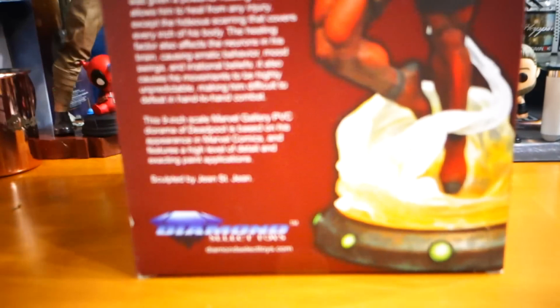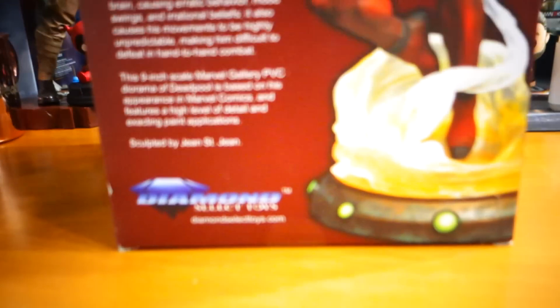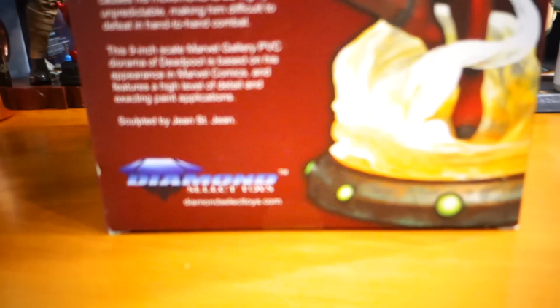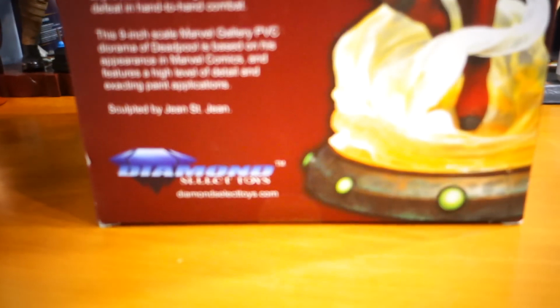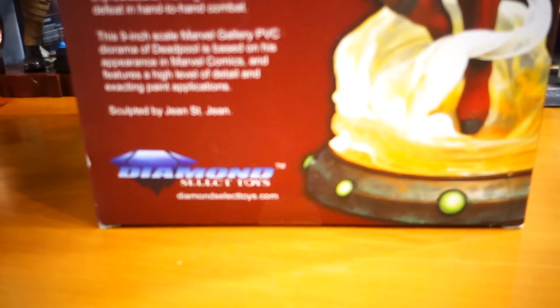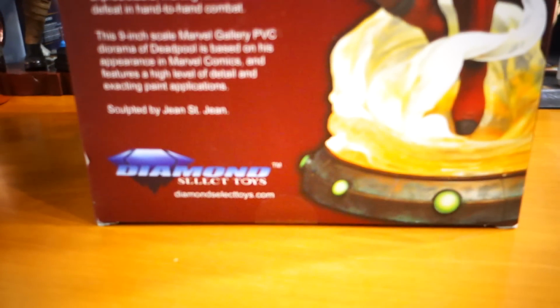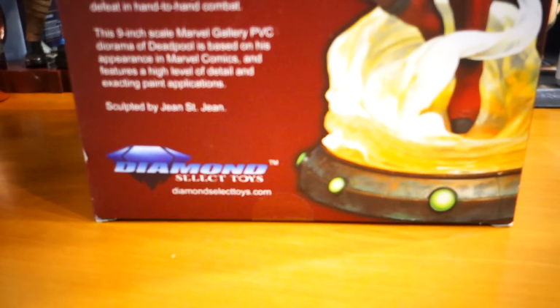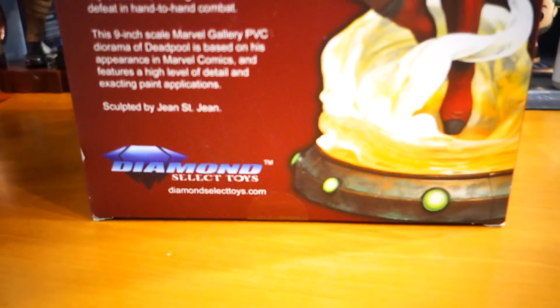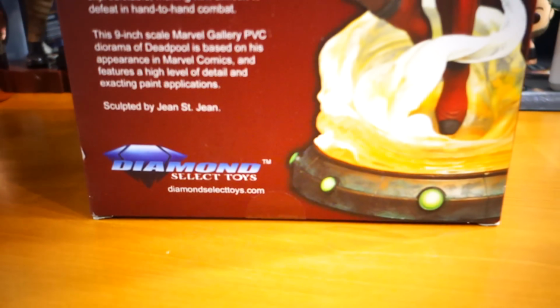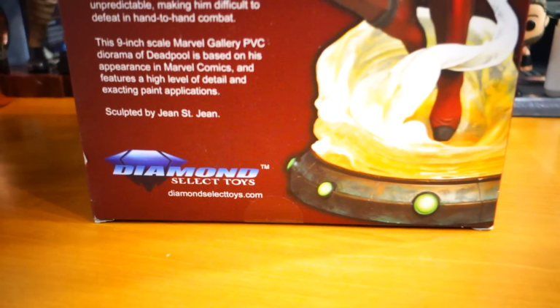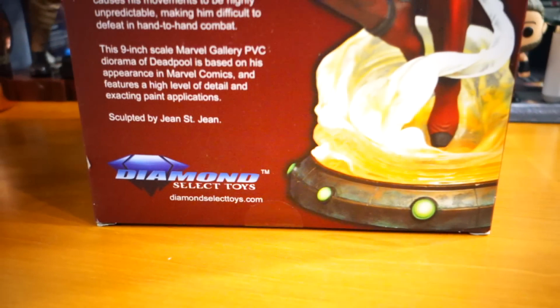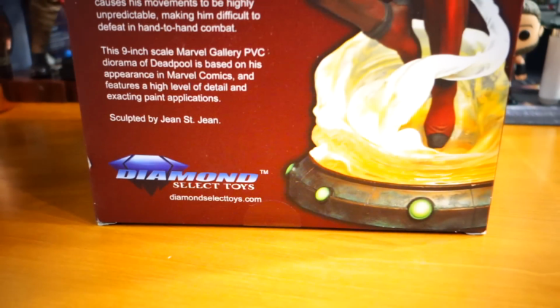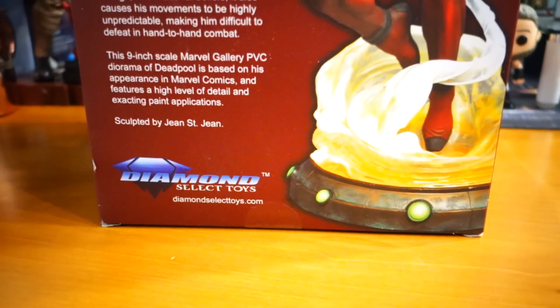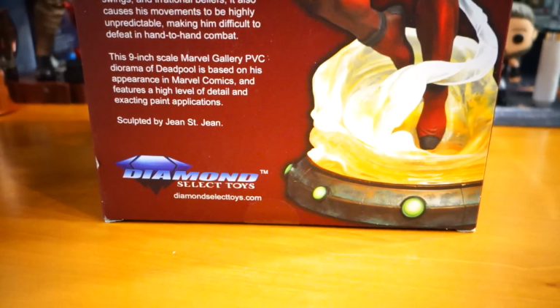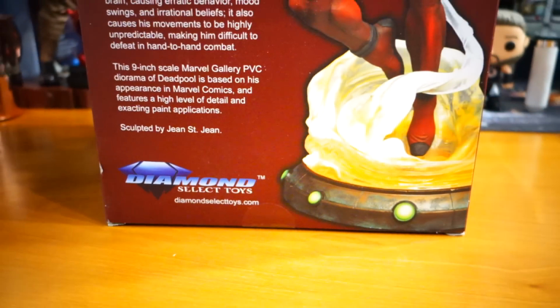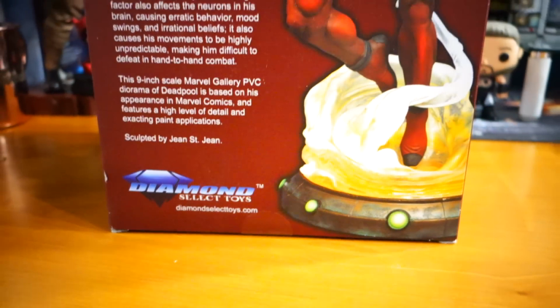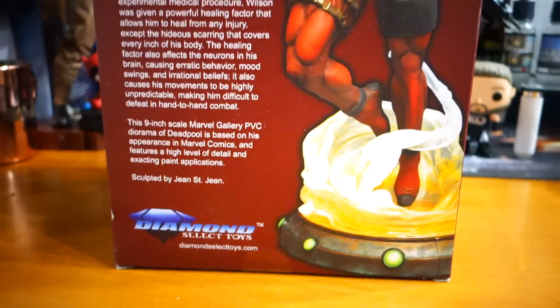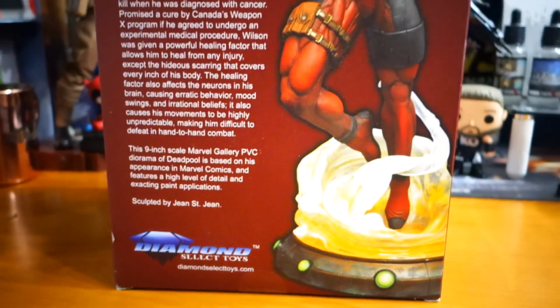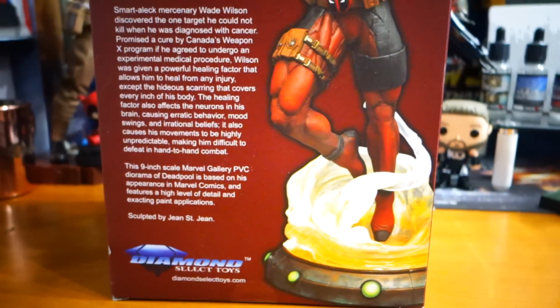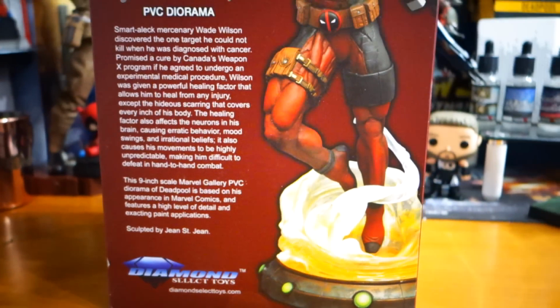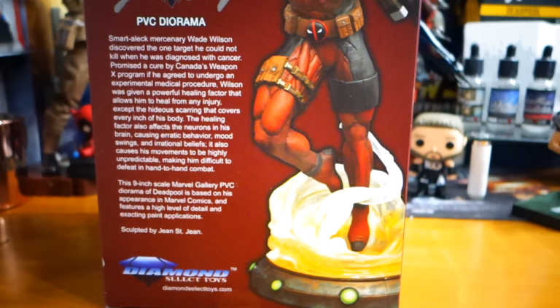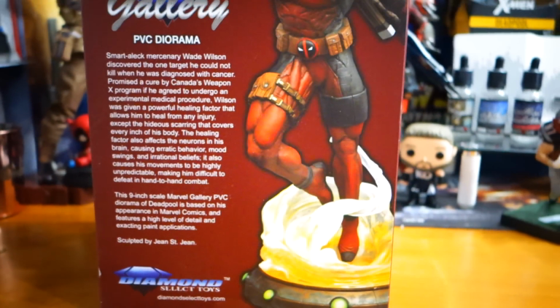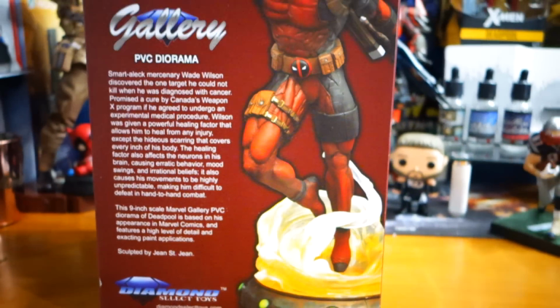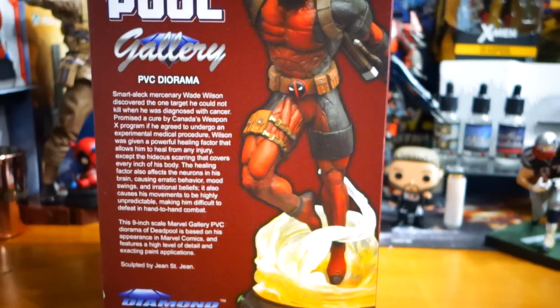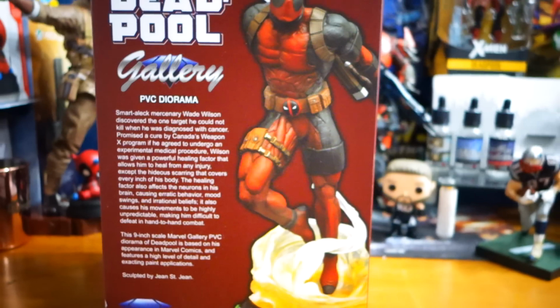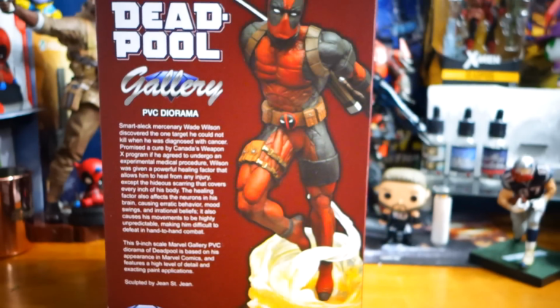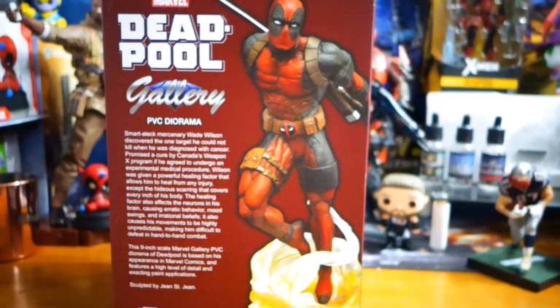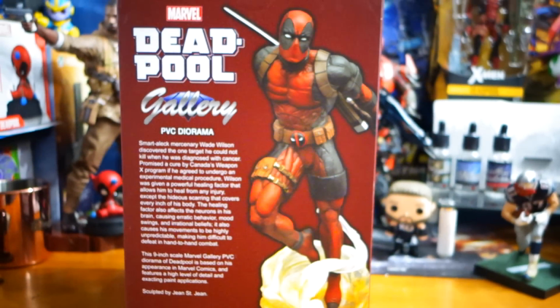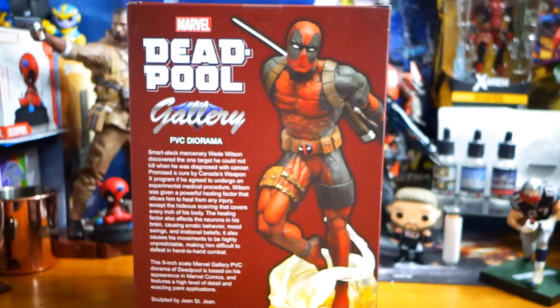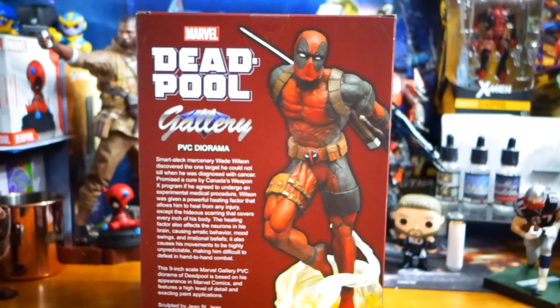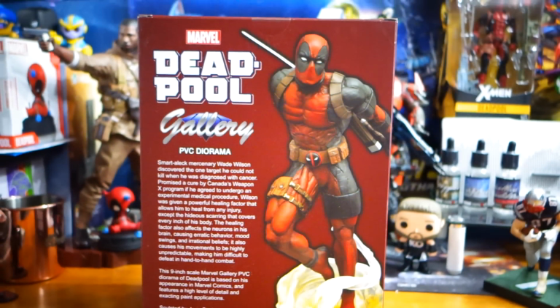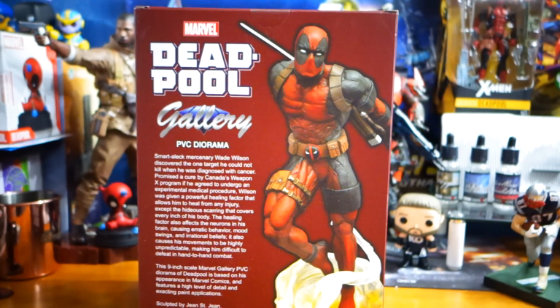Yeah, it's Diamond Select Toys. This is a PVC statue of Deadpool.